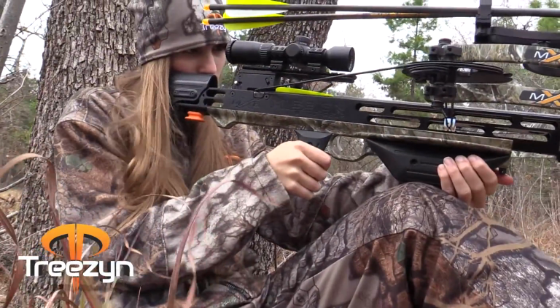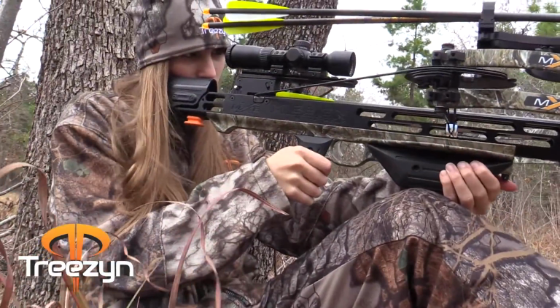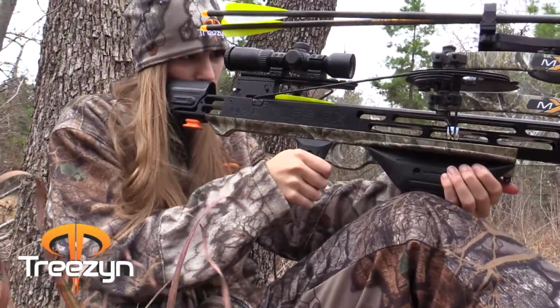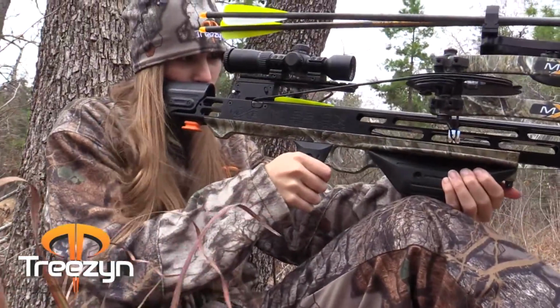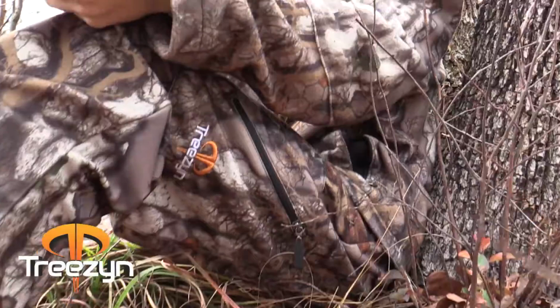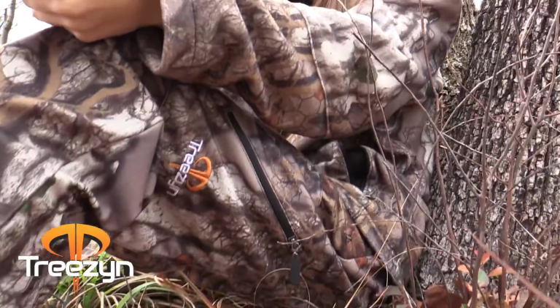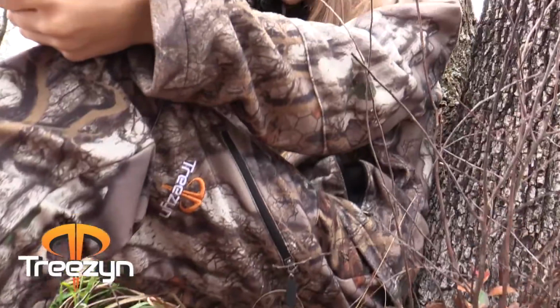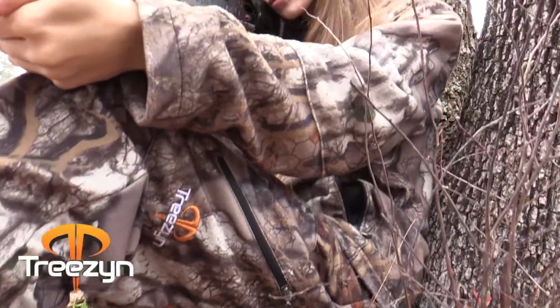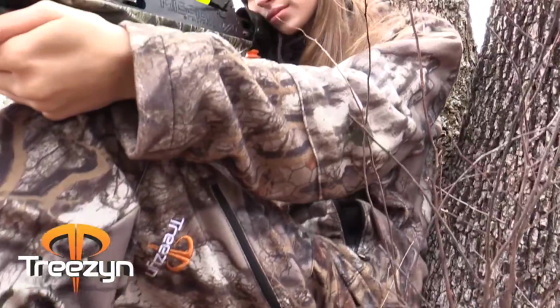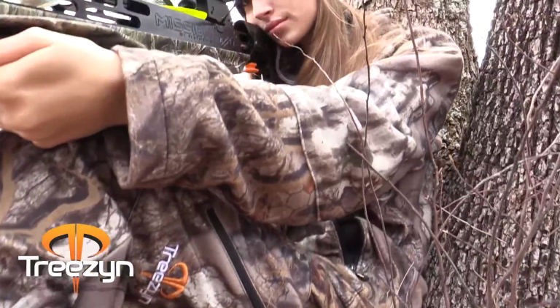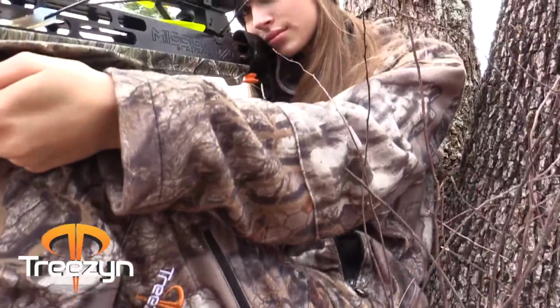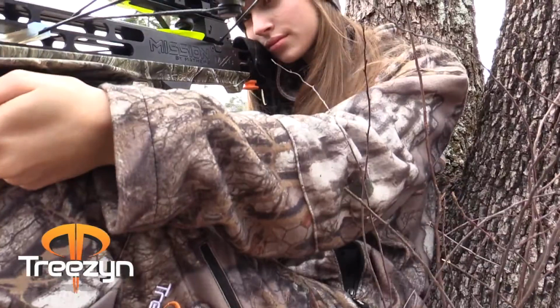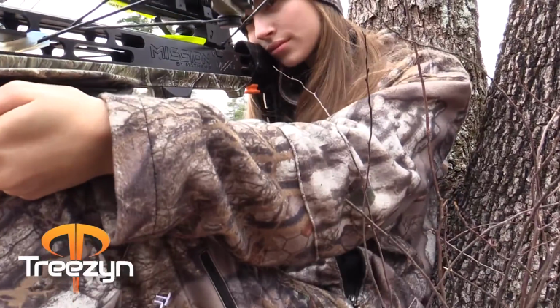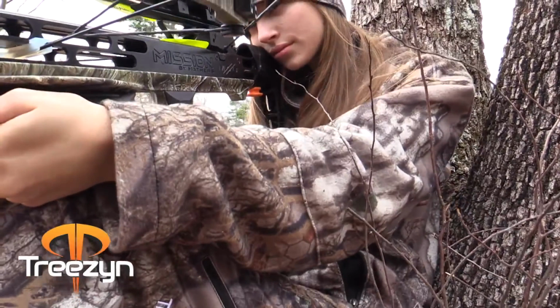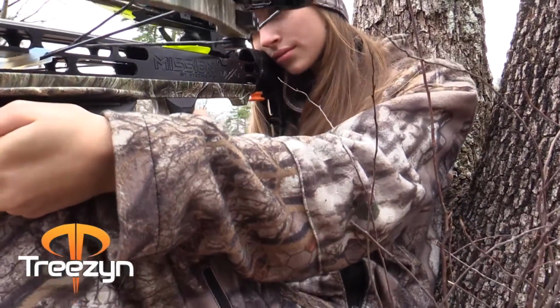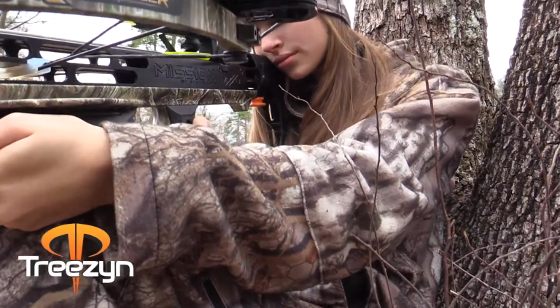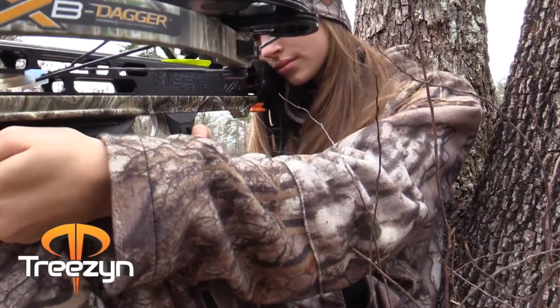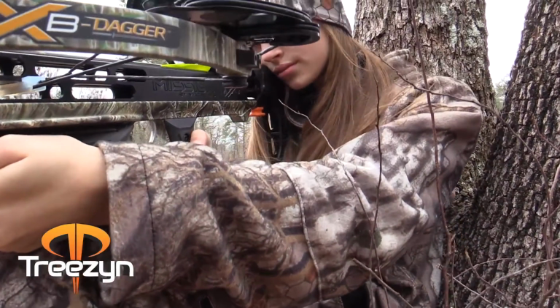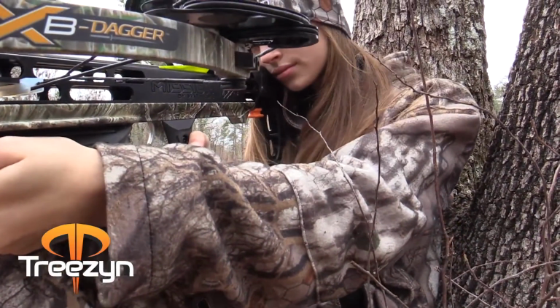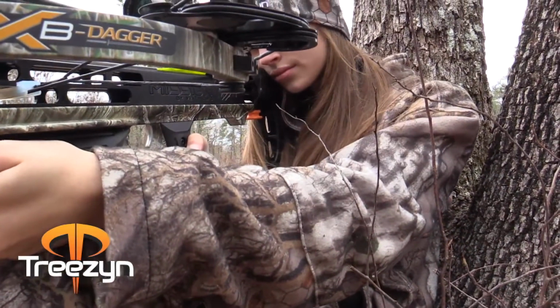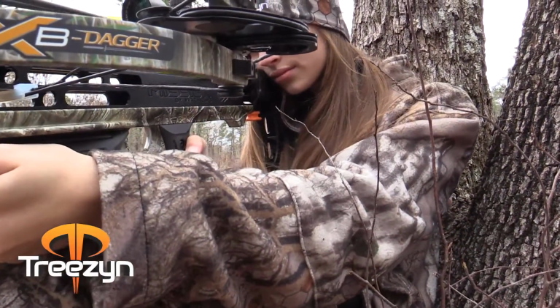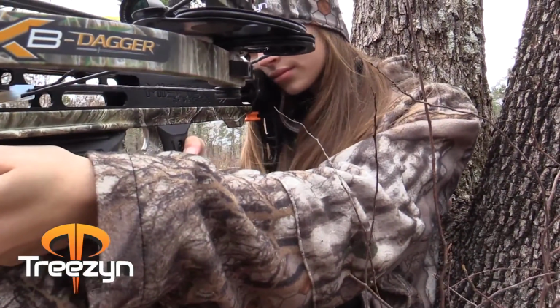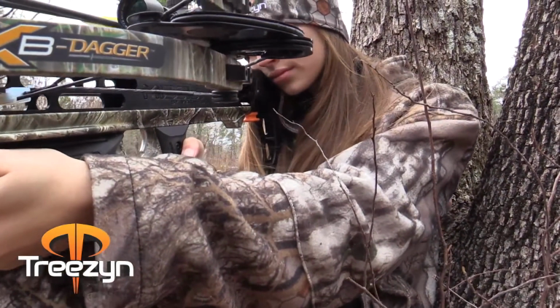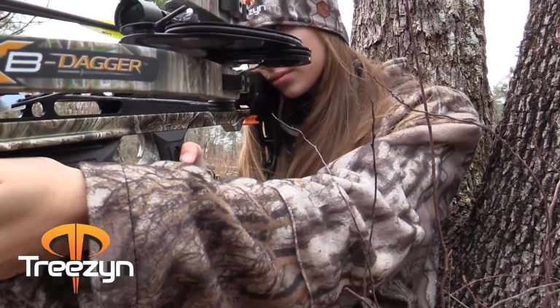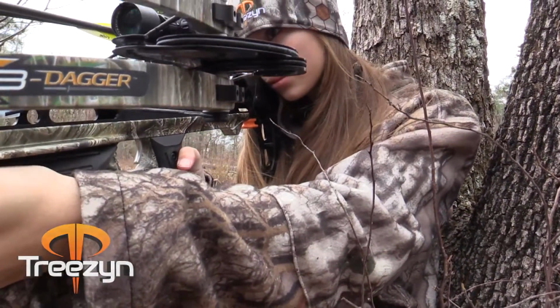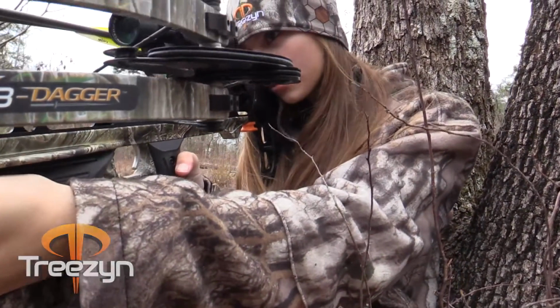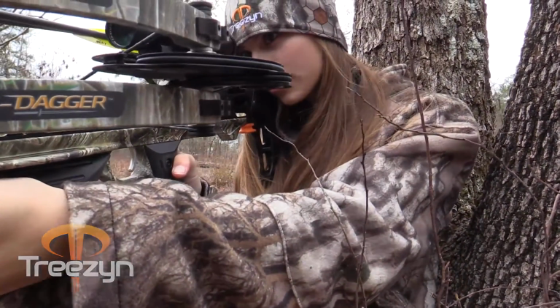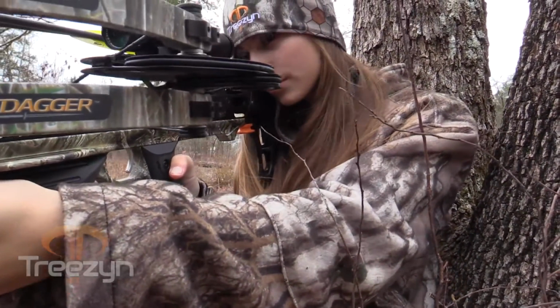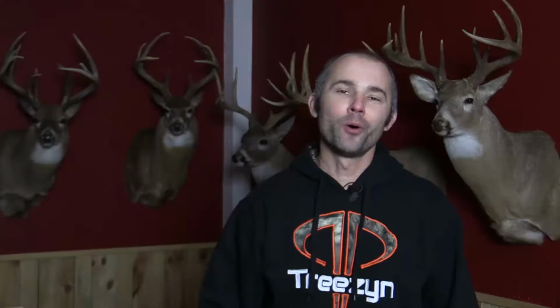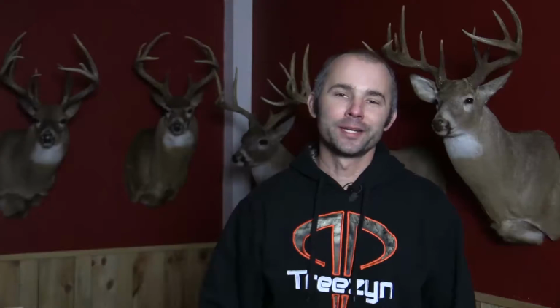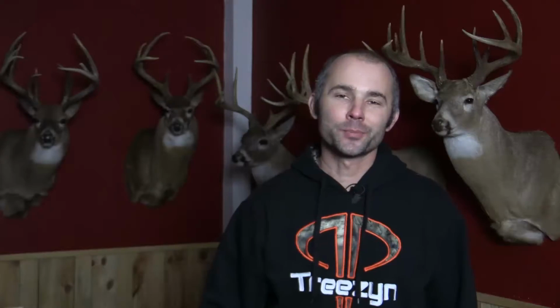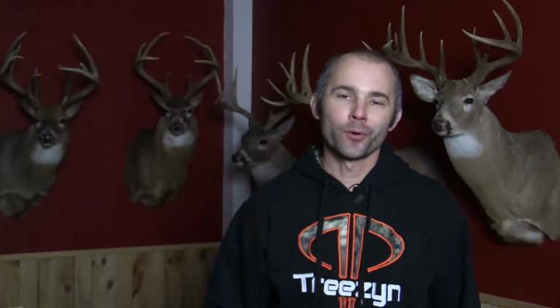Ask your dealer about Trees in Camo, or for more information just visit them online. Try them out, you won't be disappointed.